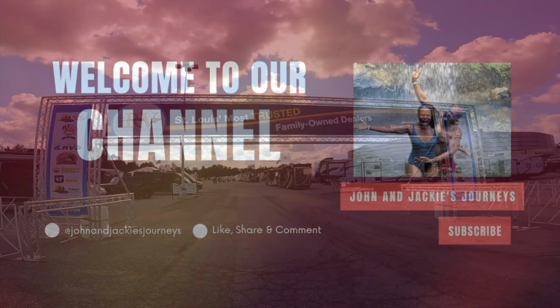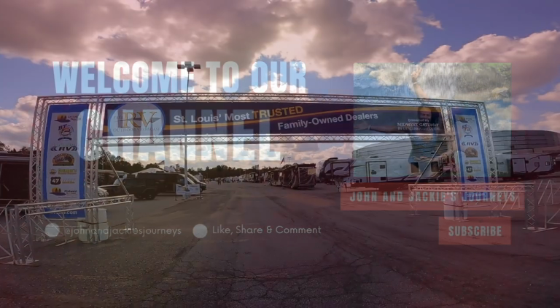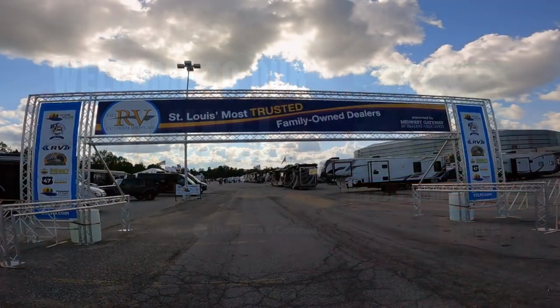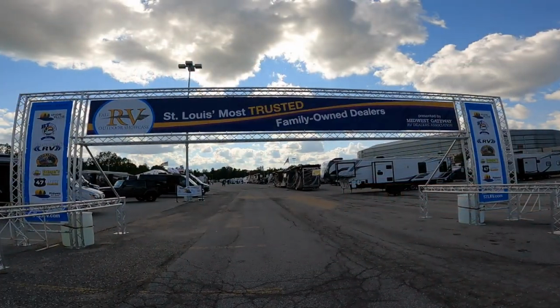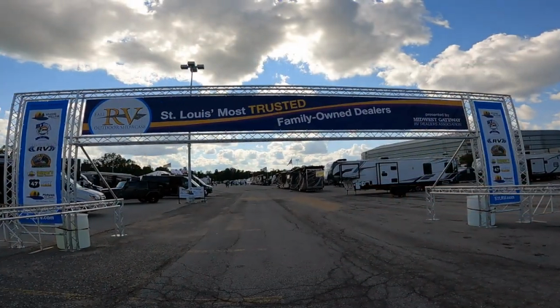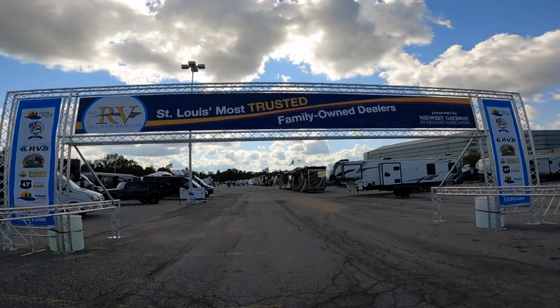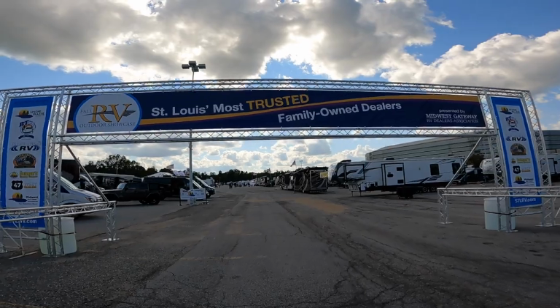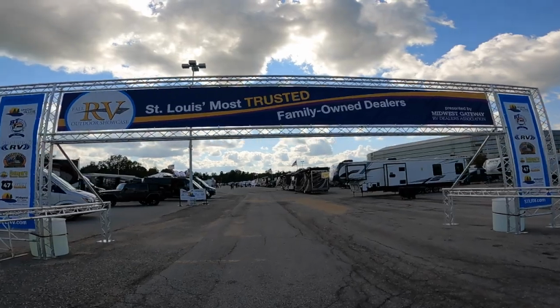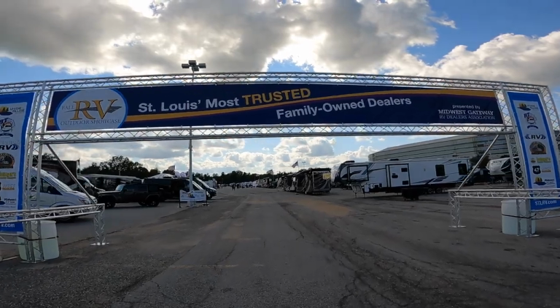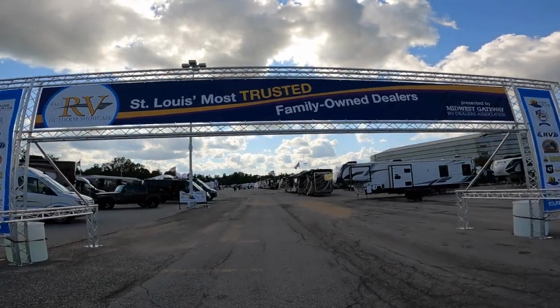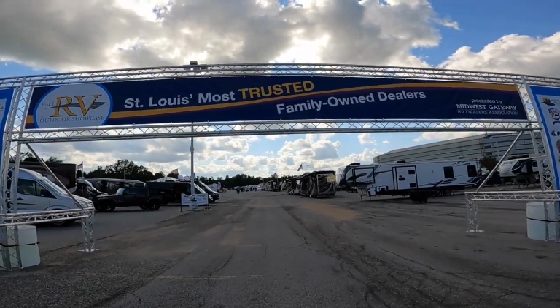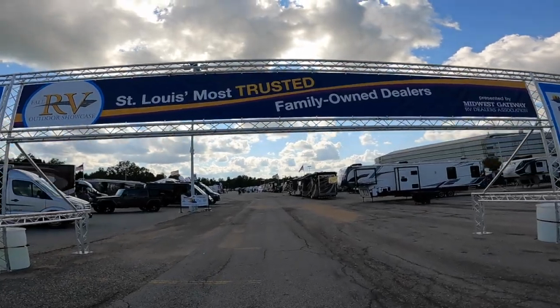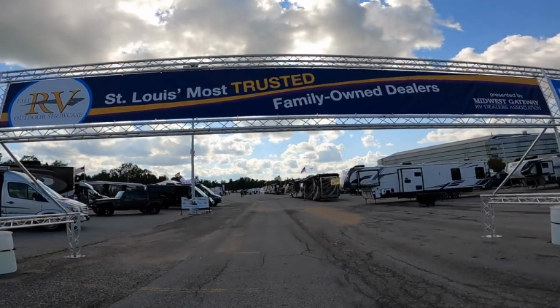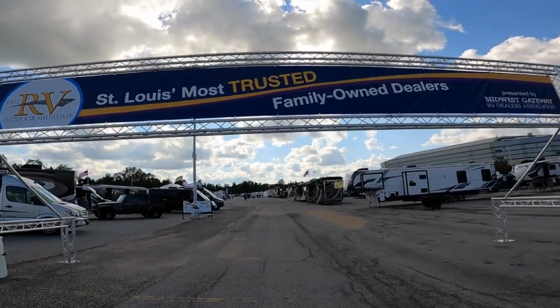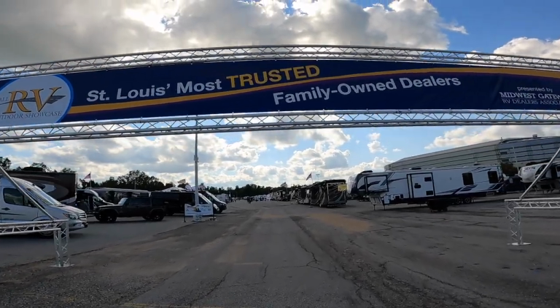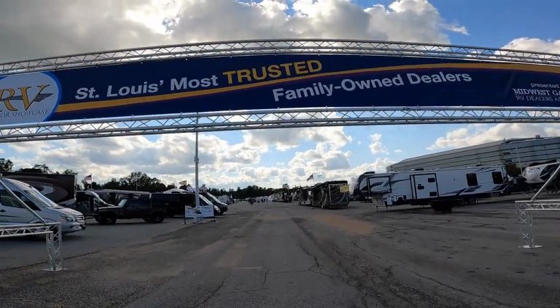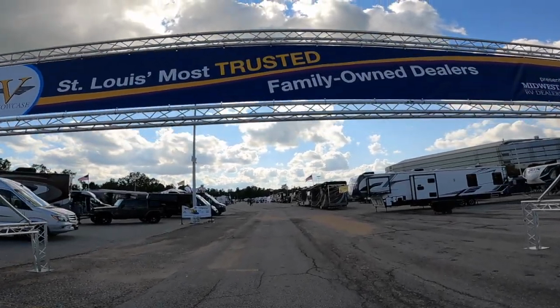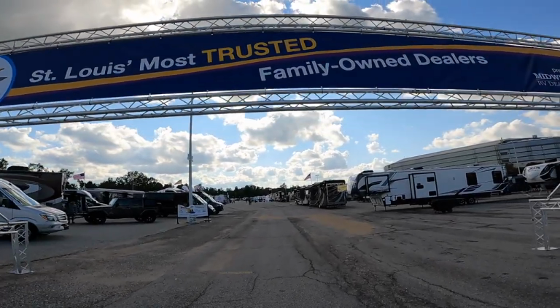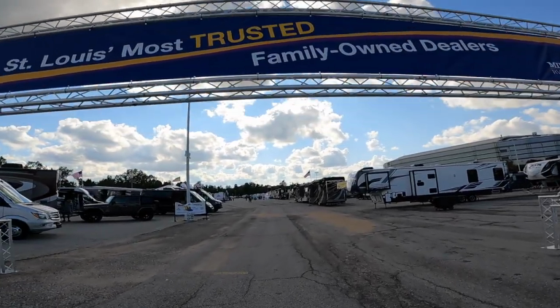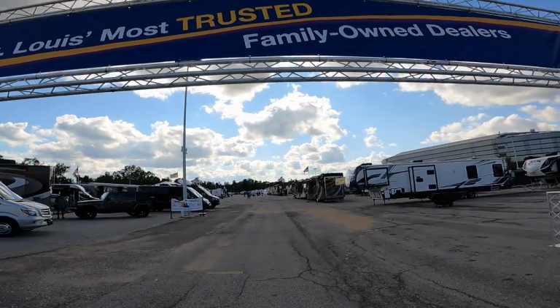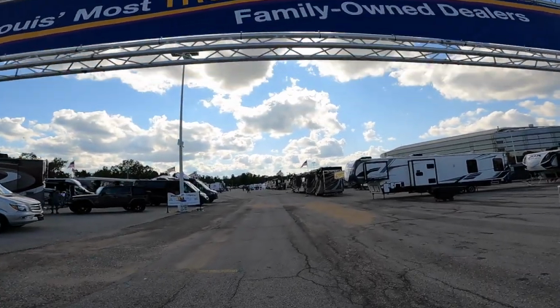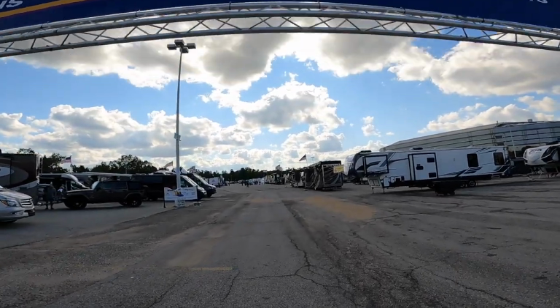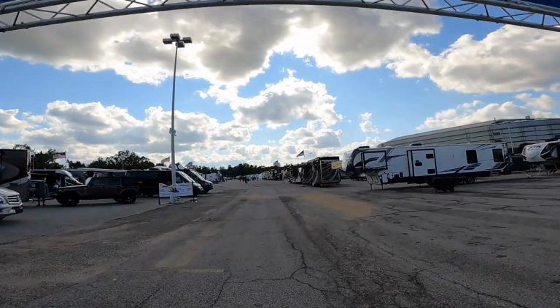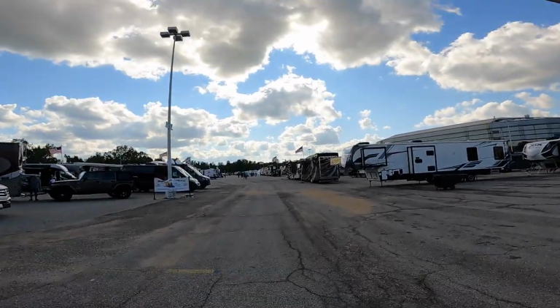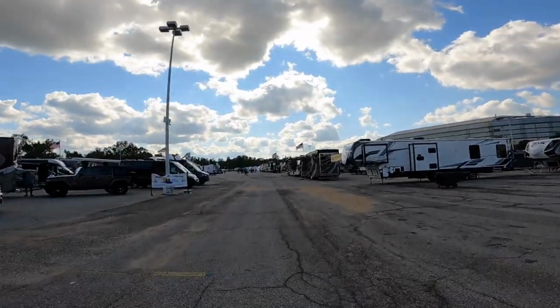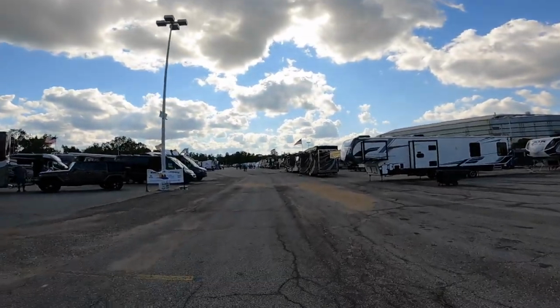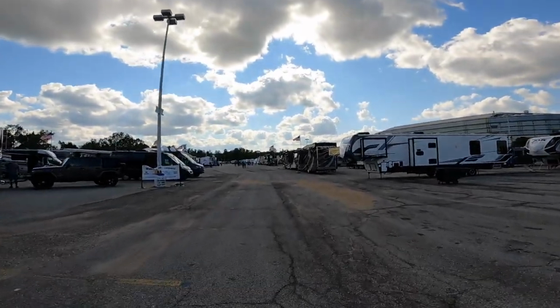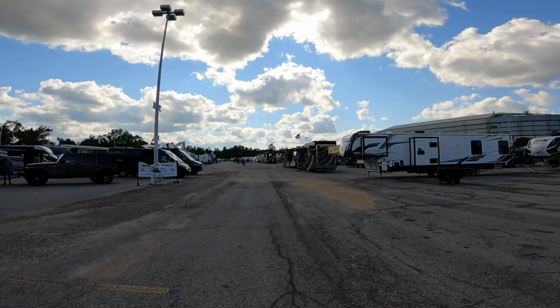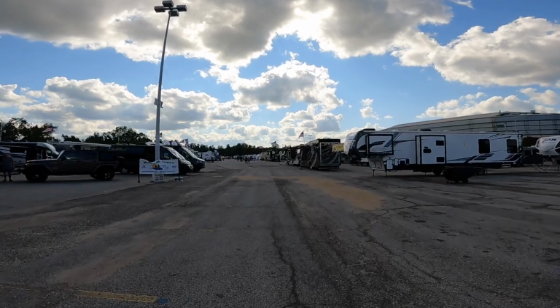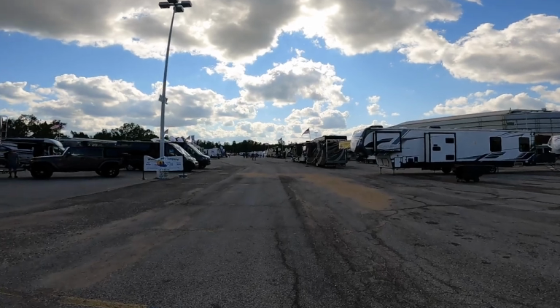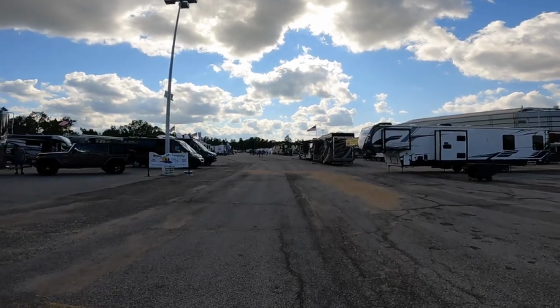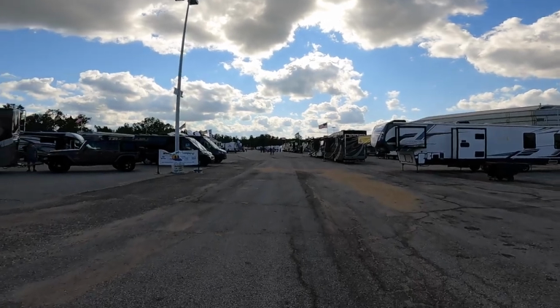St. Louis — the Fall RV Outdoor Showcase is what it's actually called, but it's in St. Louis.